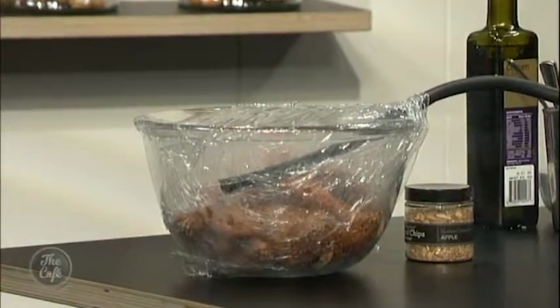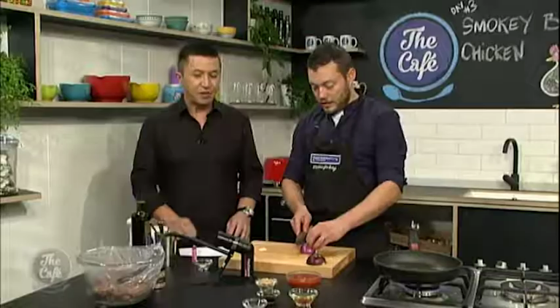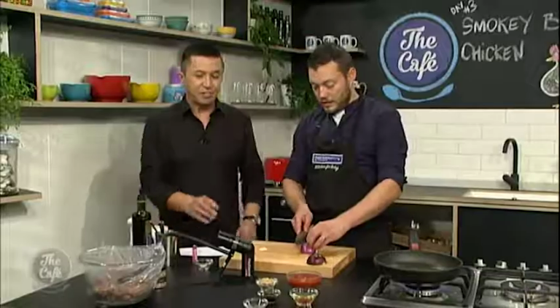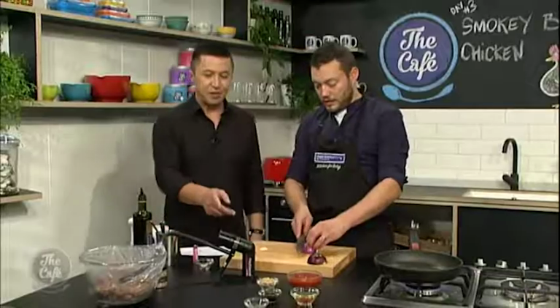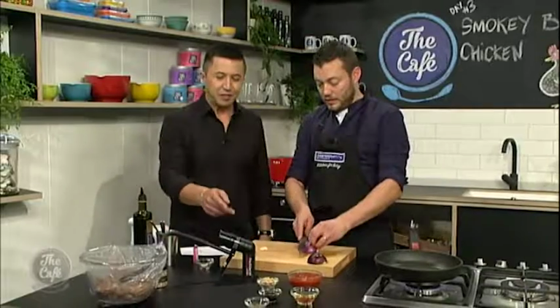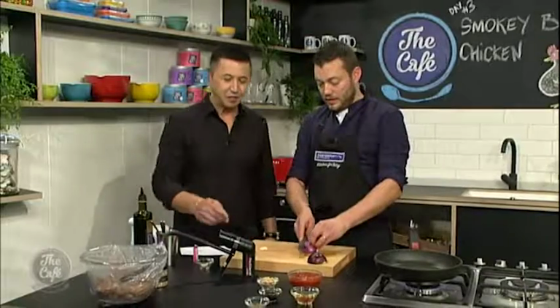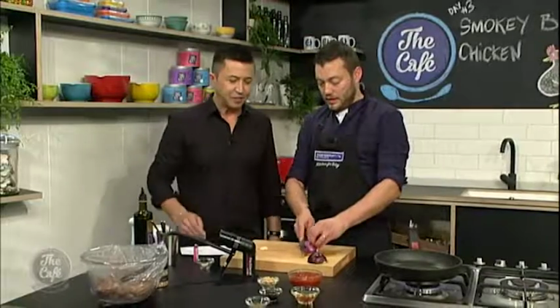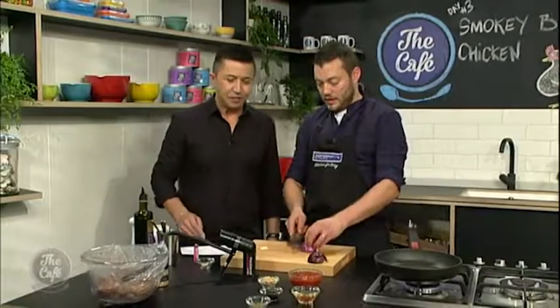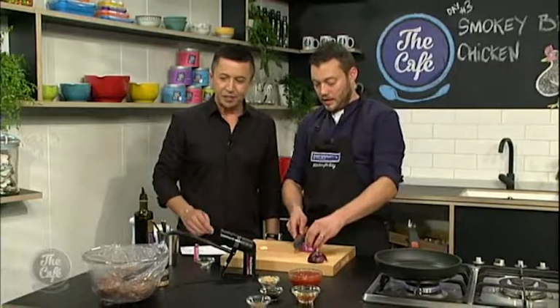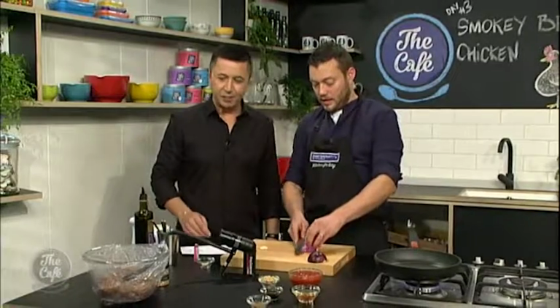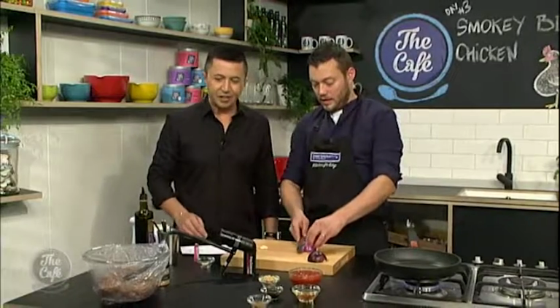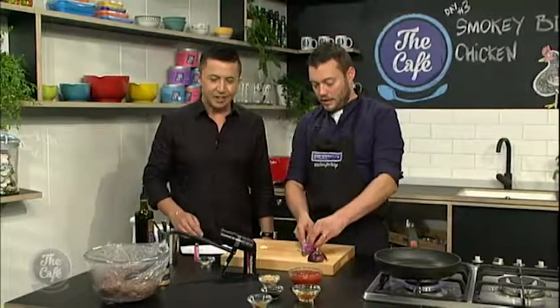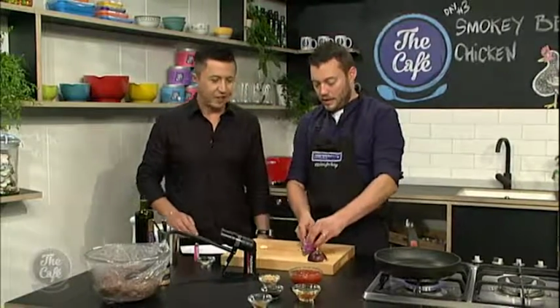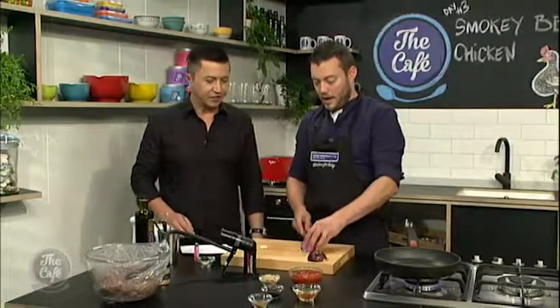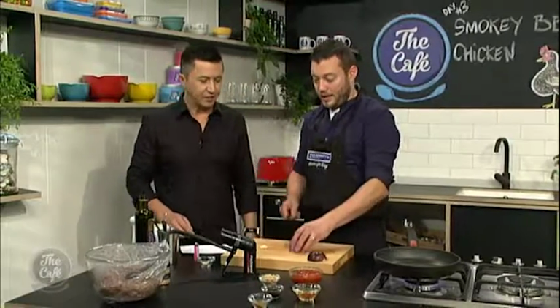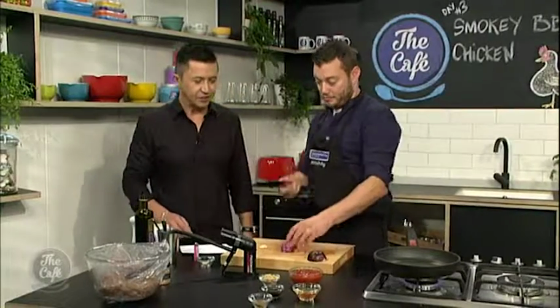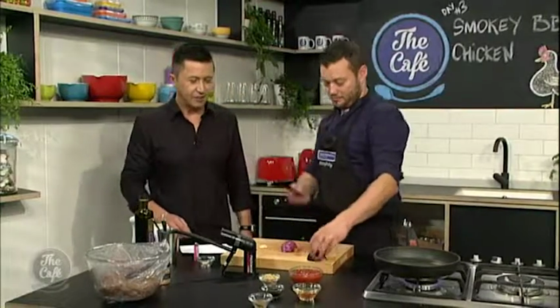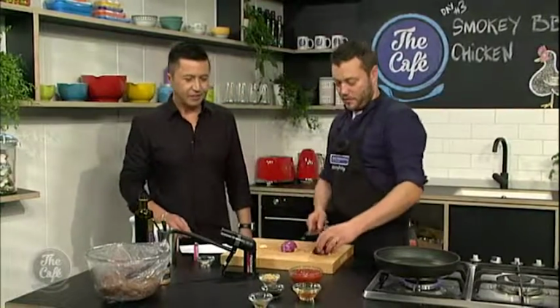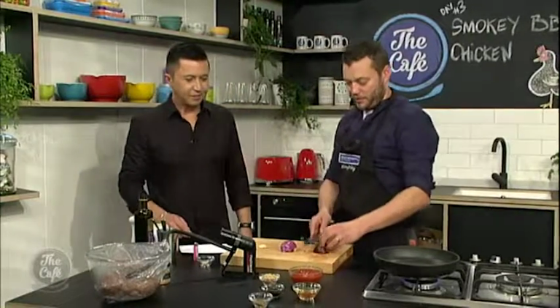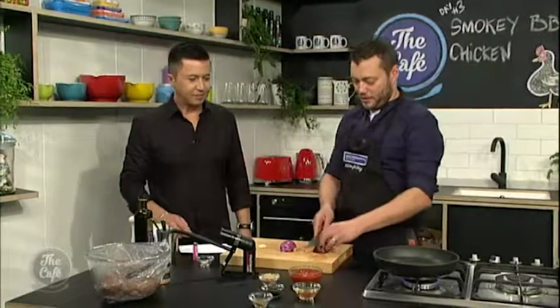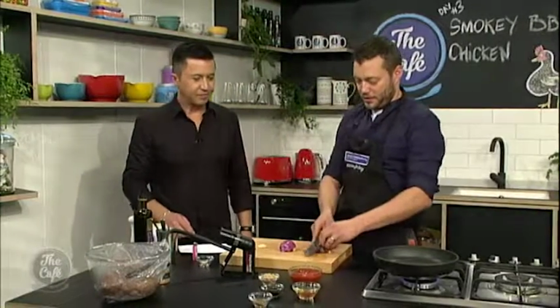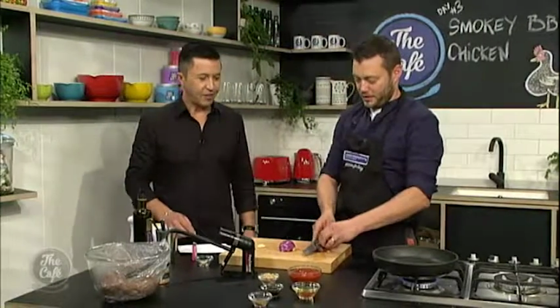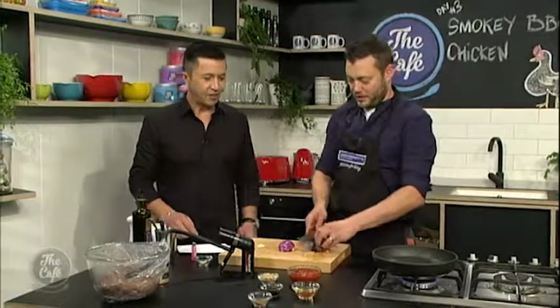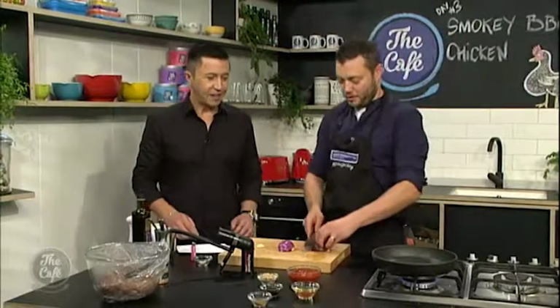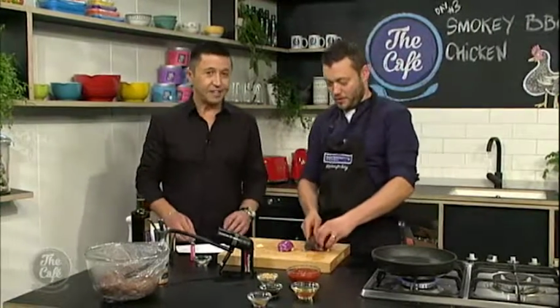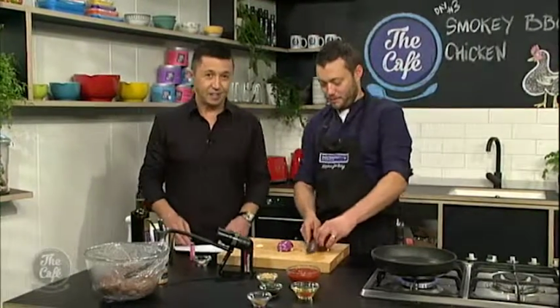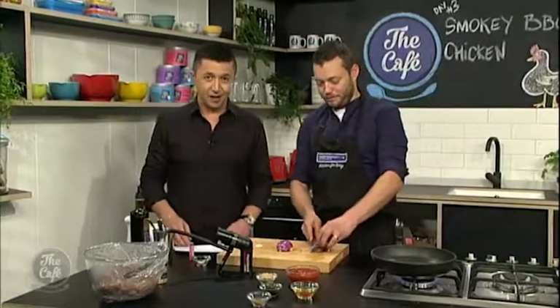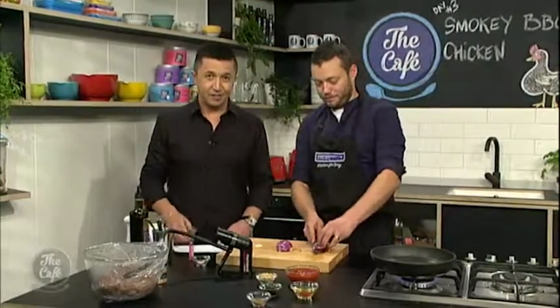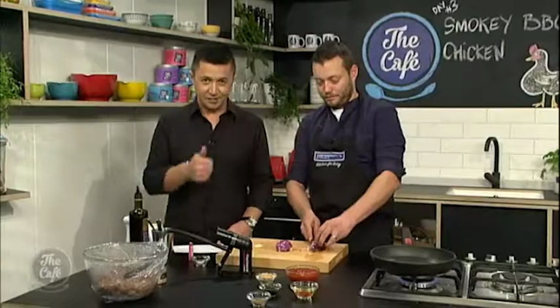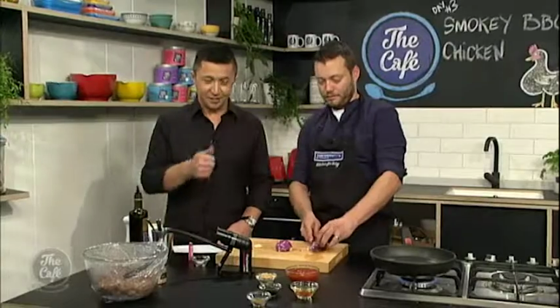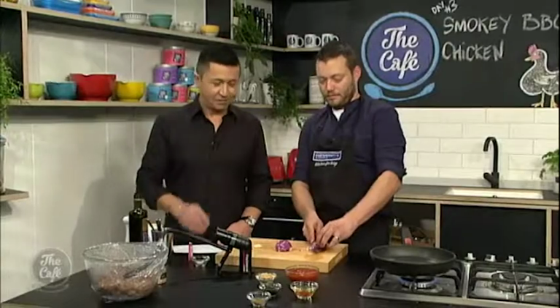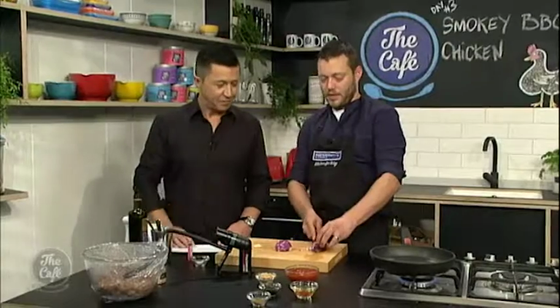I've never seen one of these machines — I'm pleased you brought it in today. Get one for Christmas — there's a good tip for everyone.